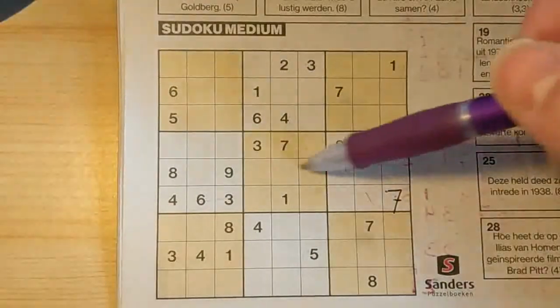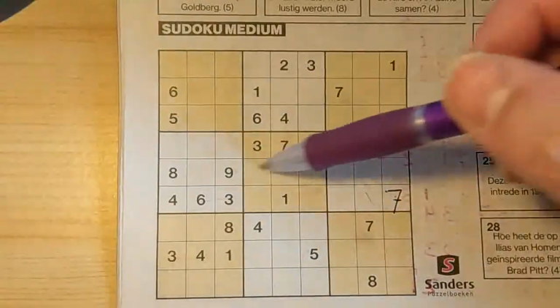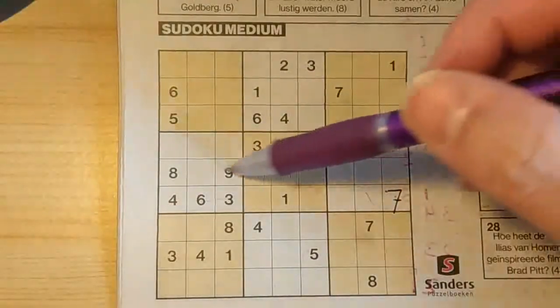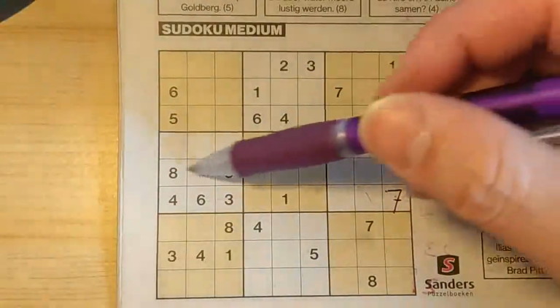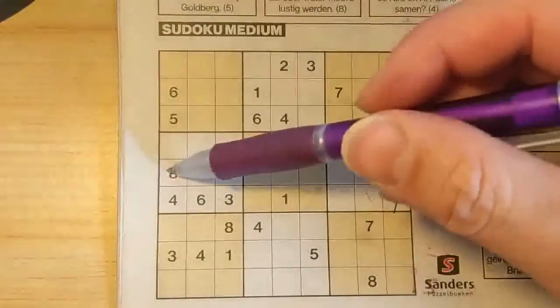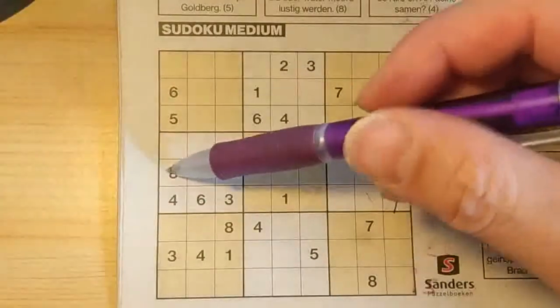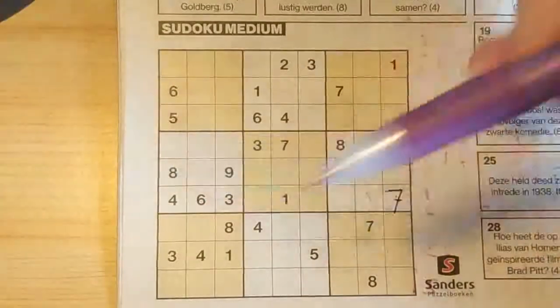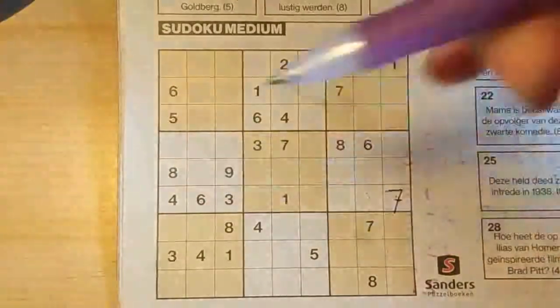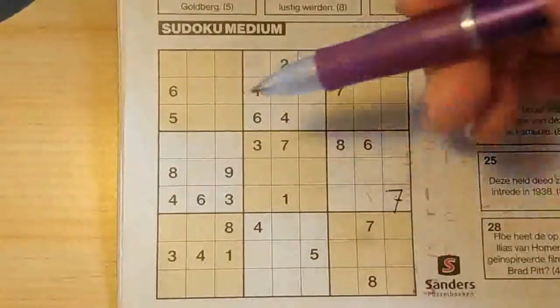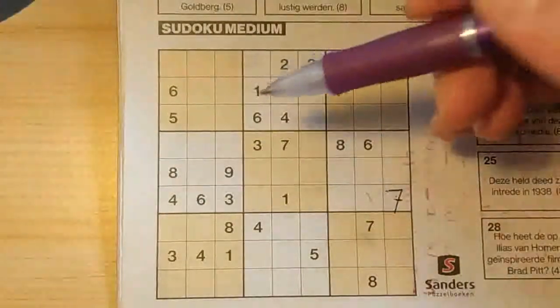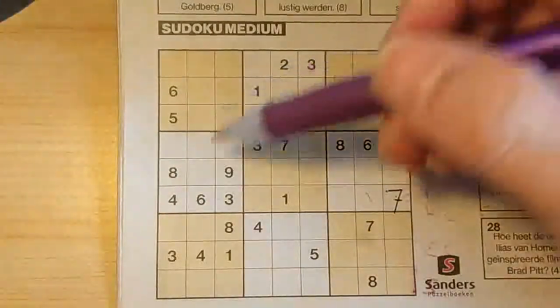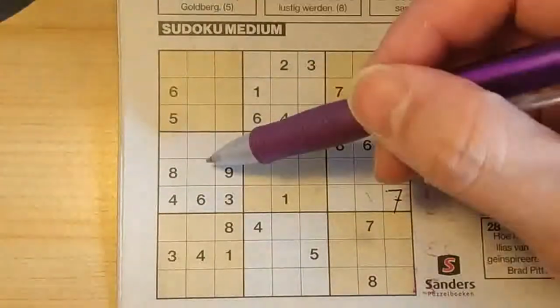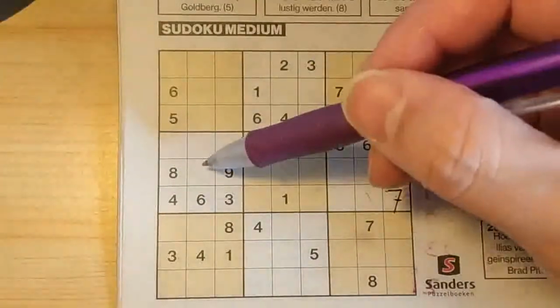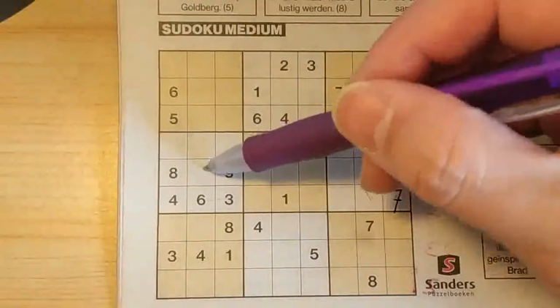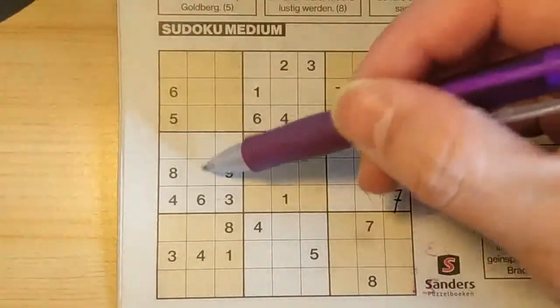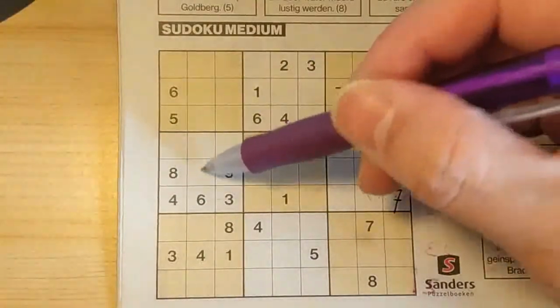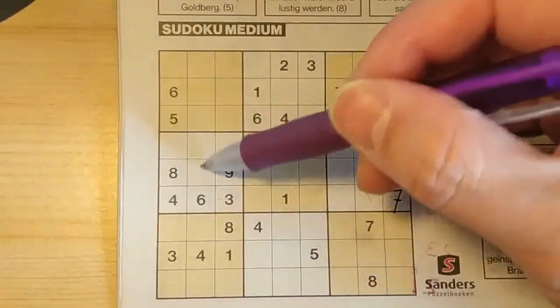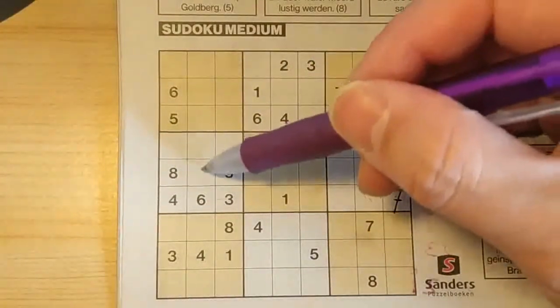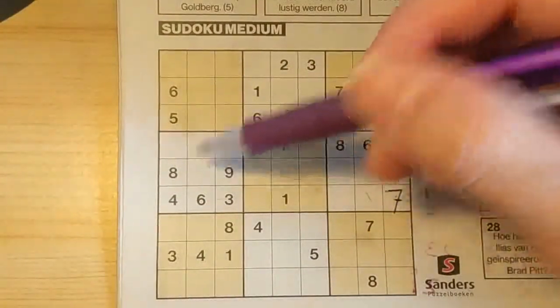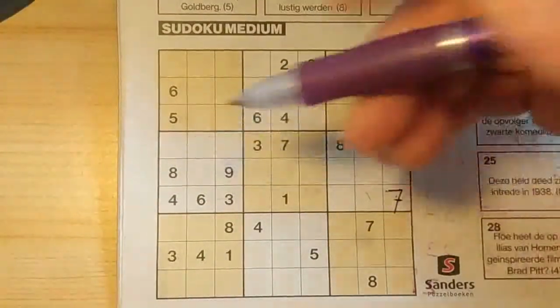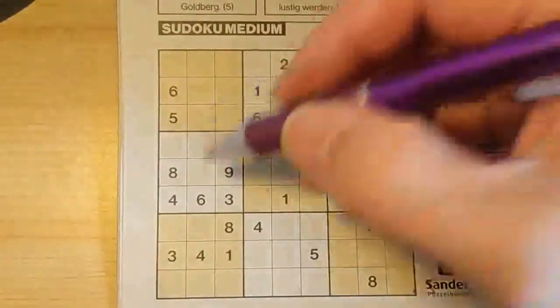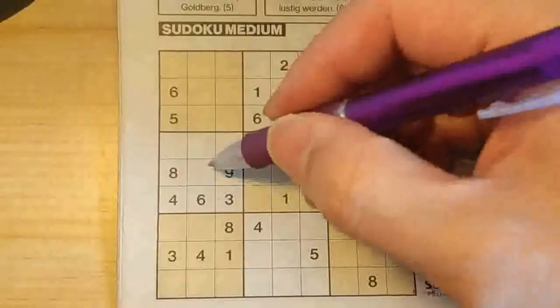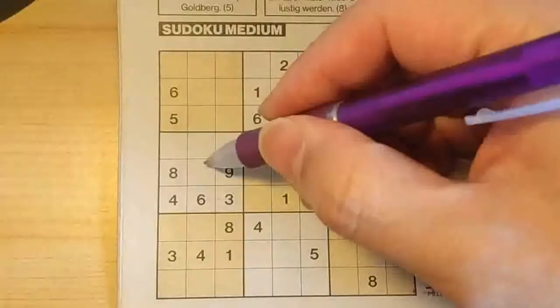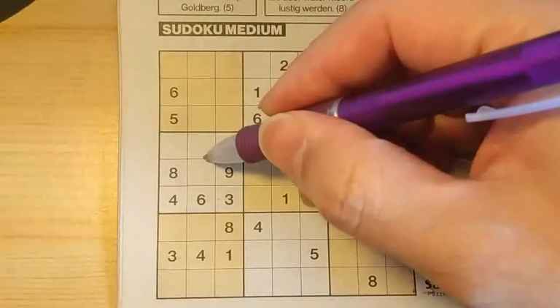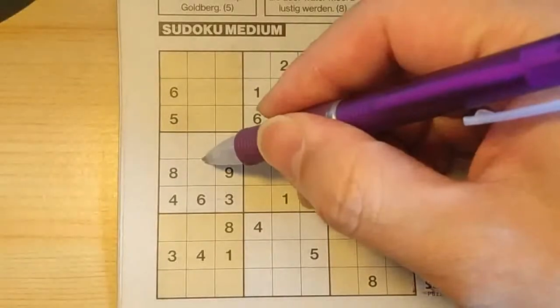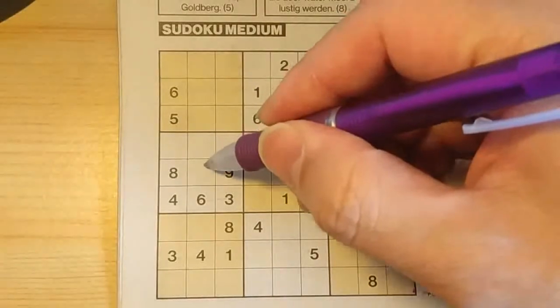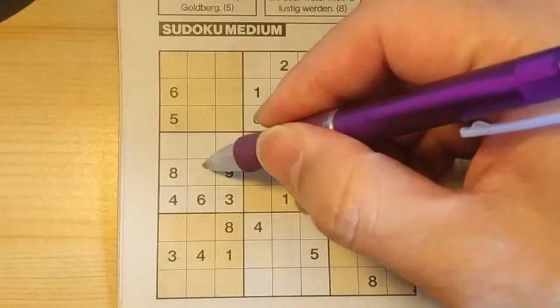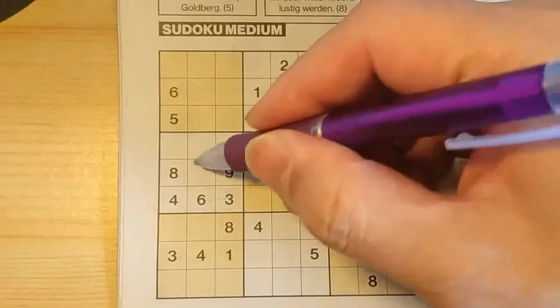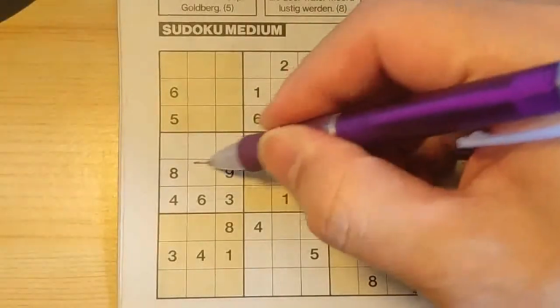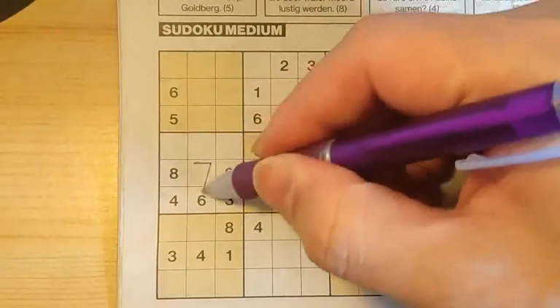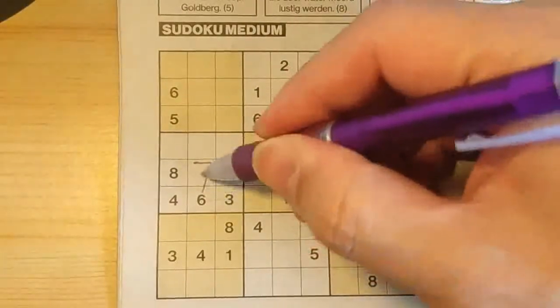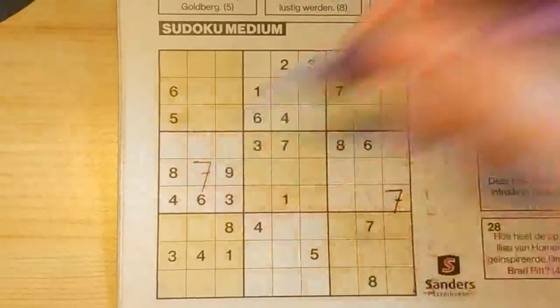So in the middle row, the only place for the seven should be here.